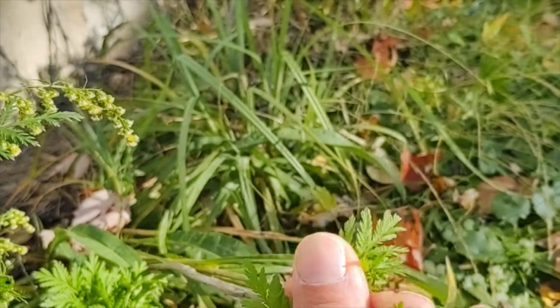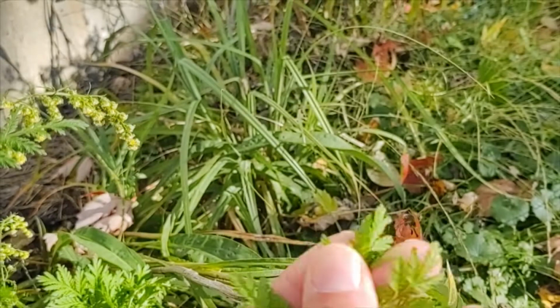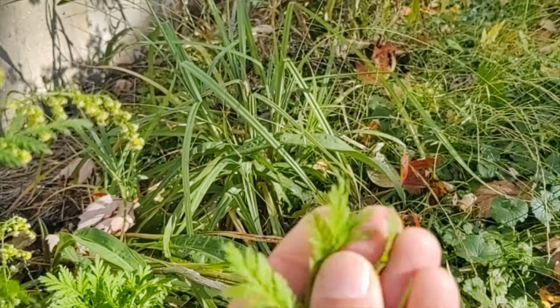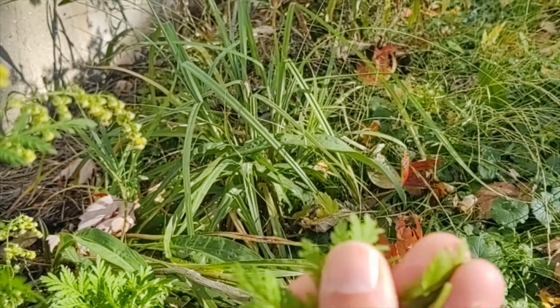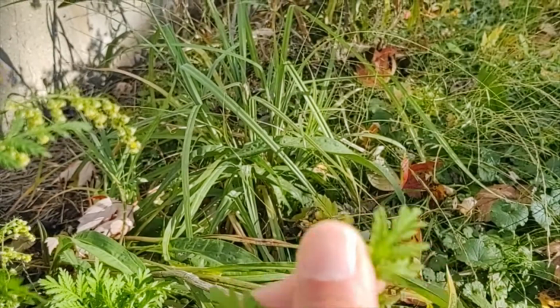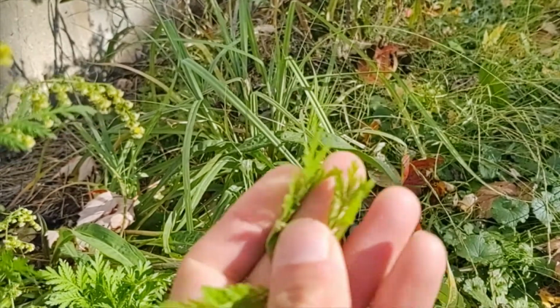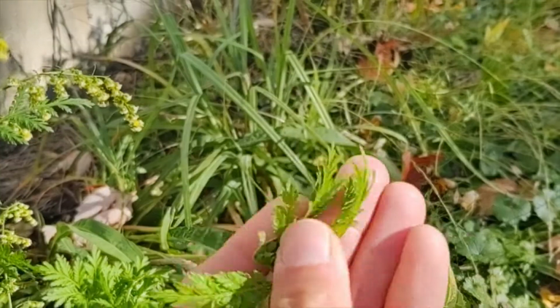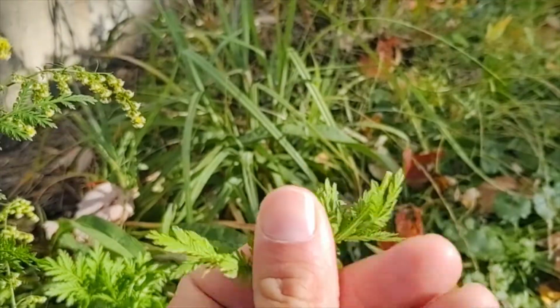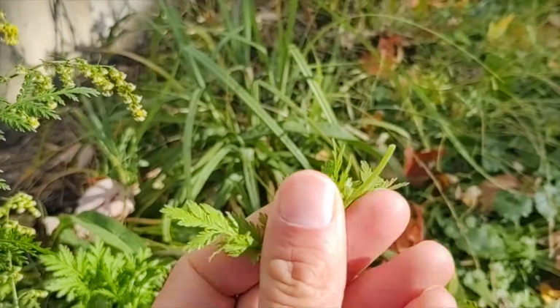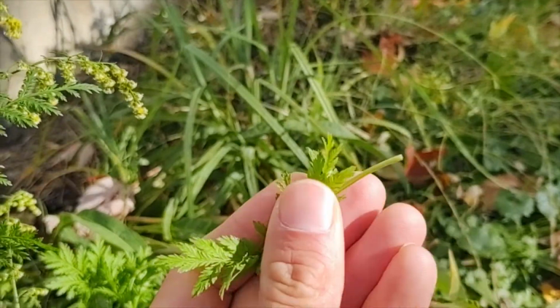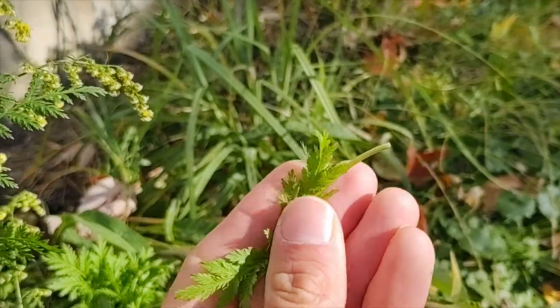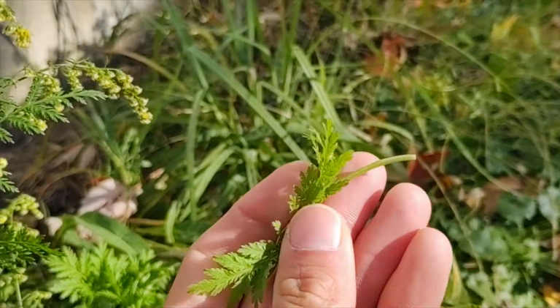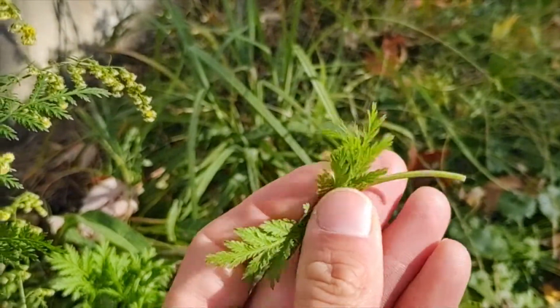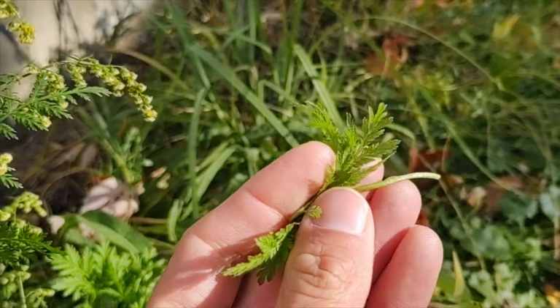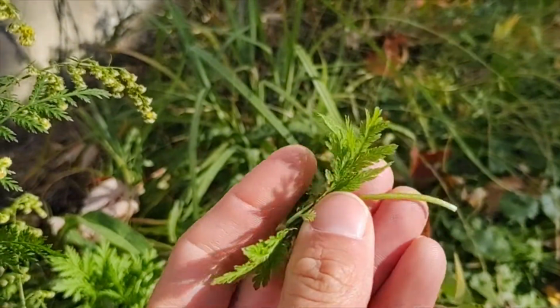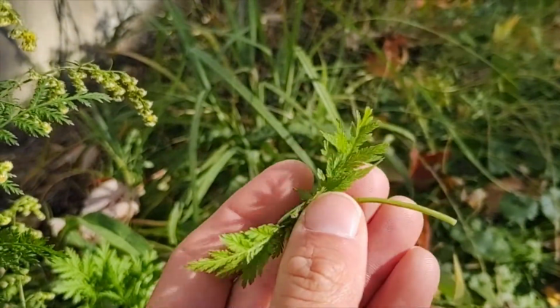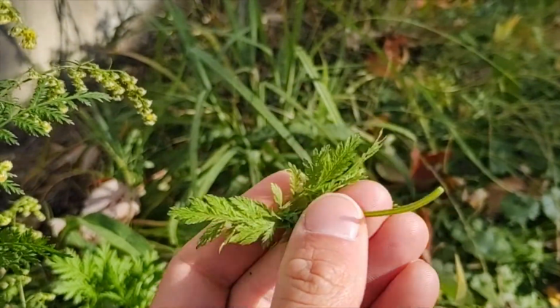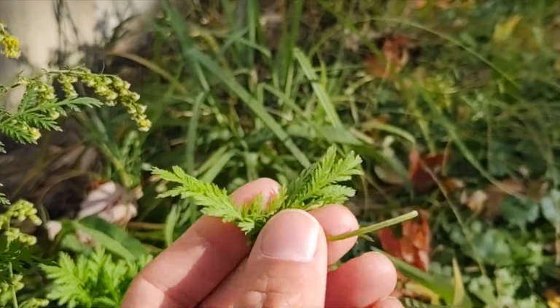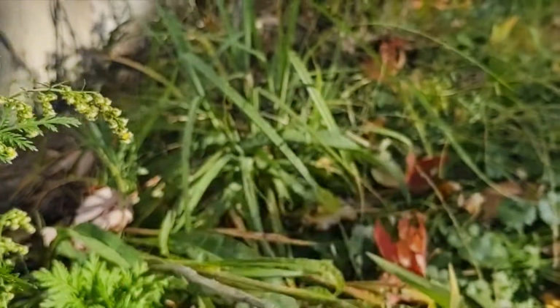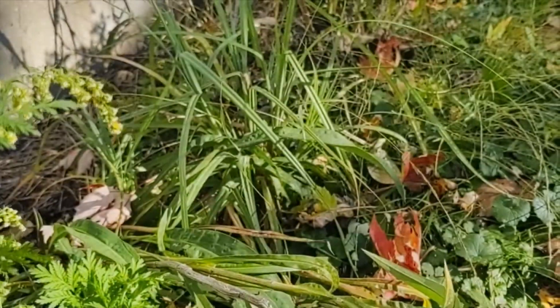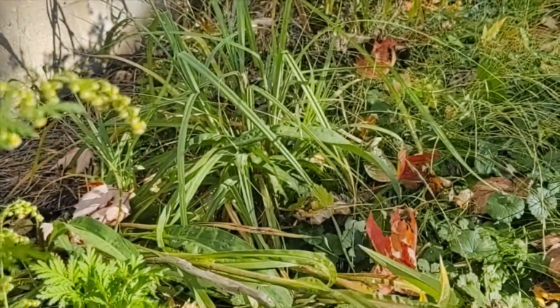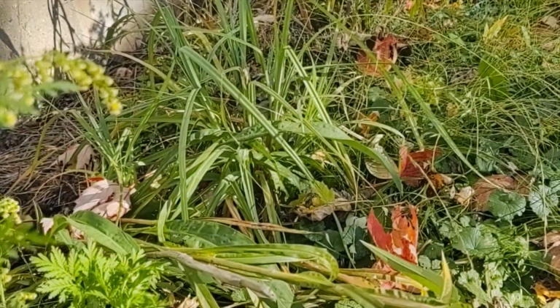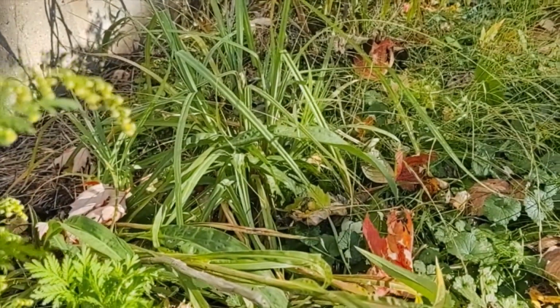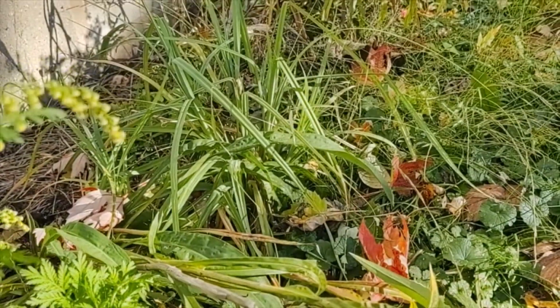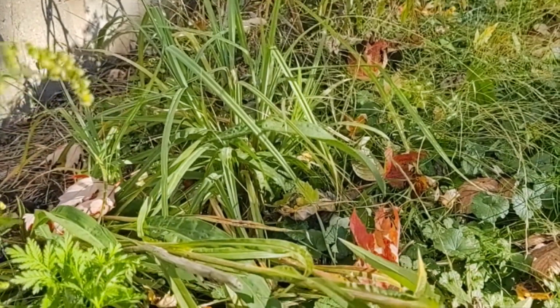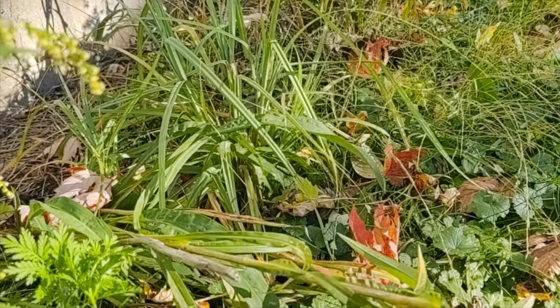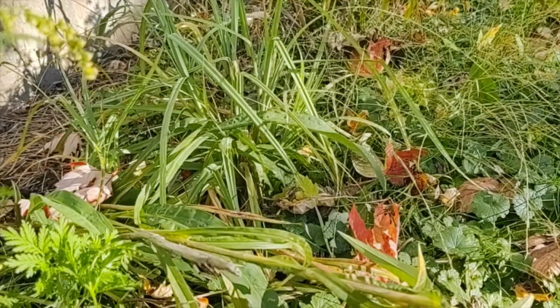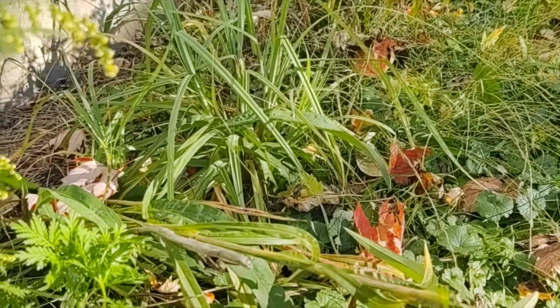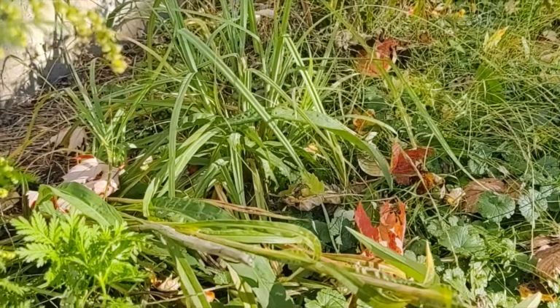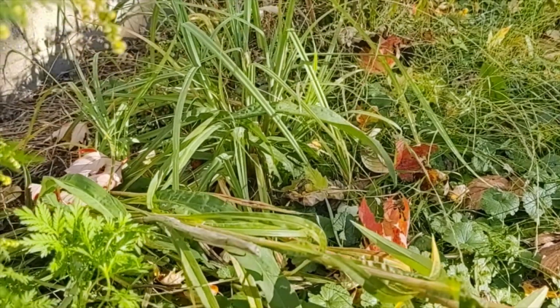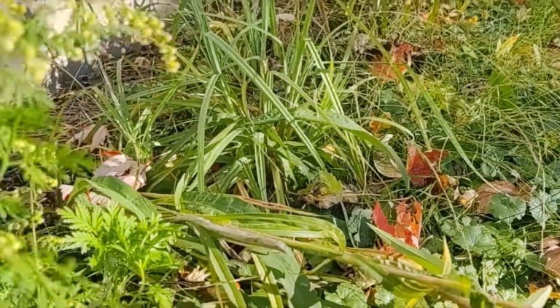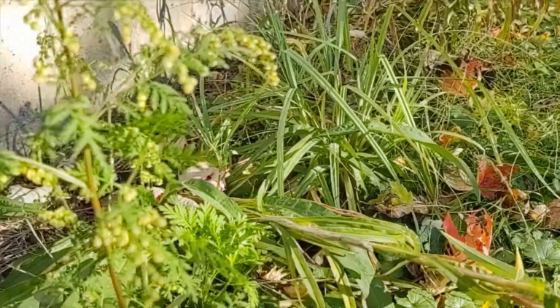If you crinkle it up and smell it, it smells unbelievable. It smells so sweet — that's the name.